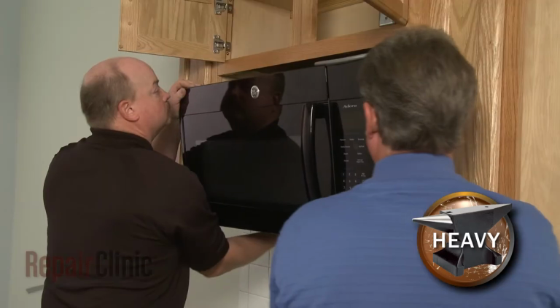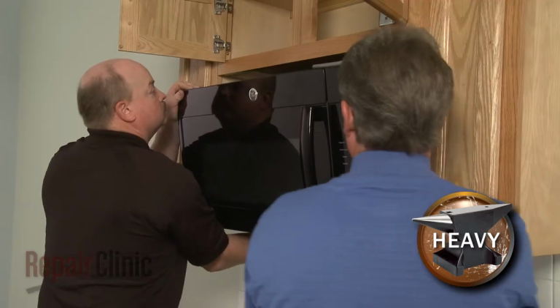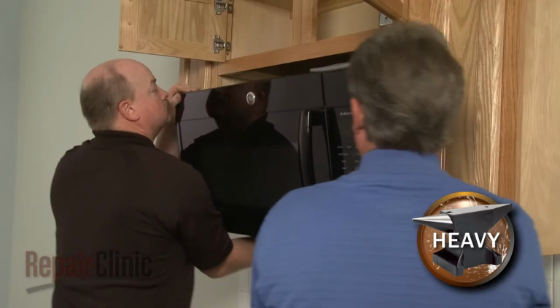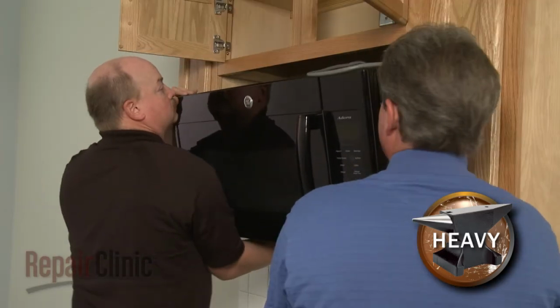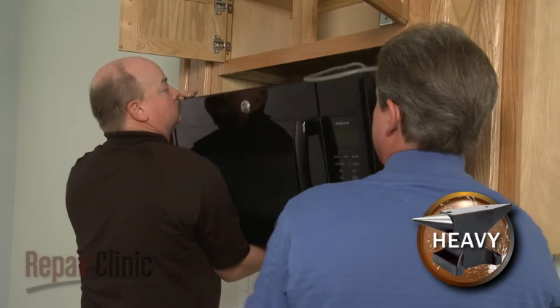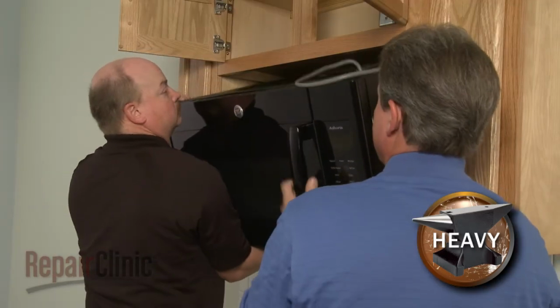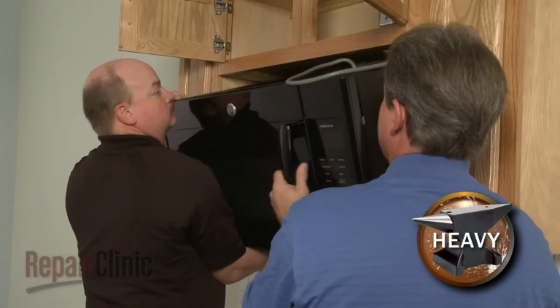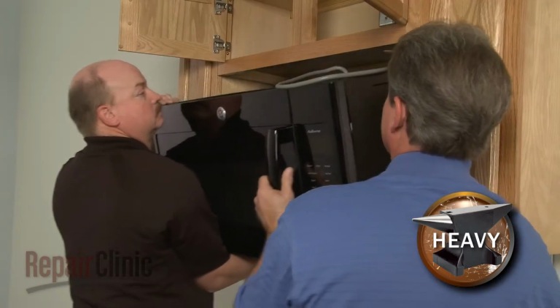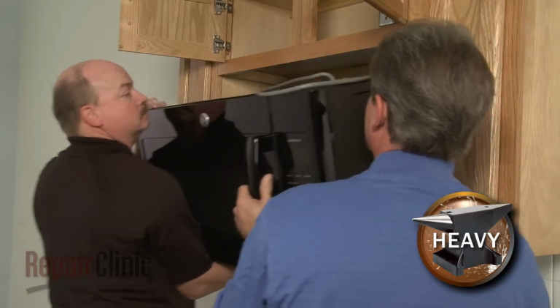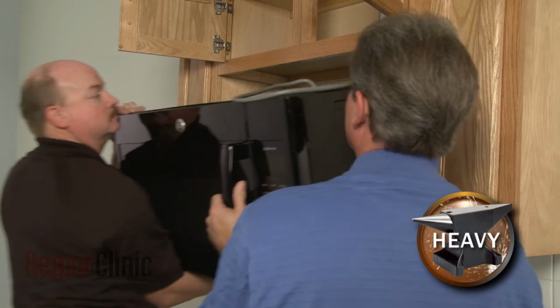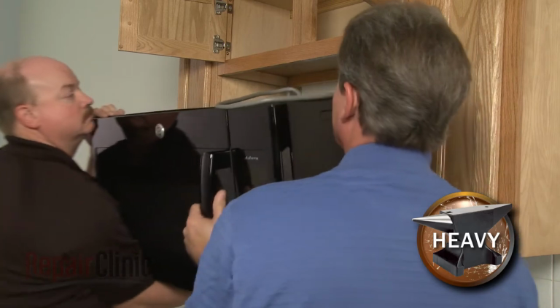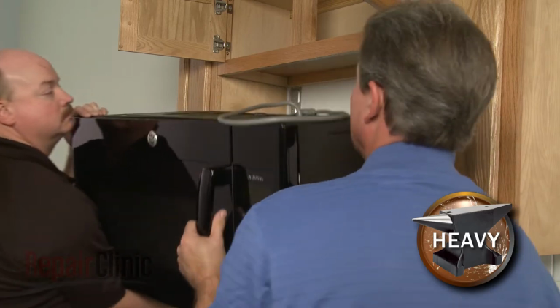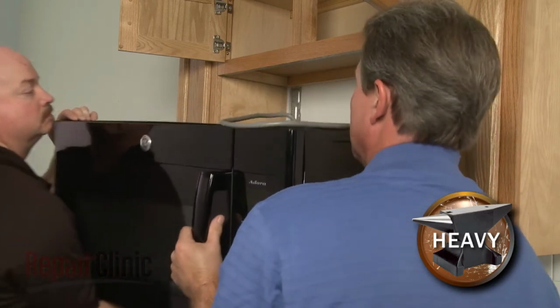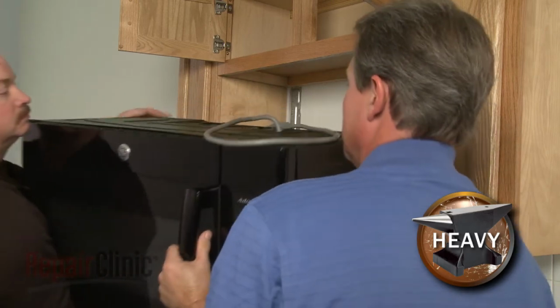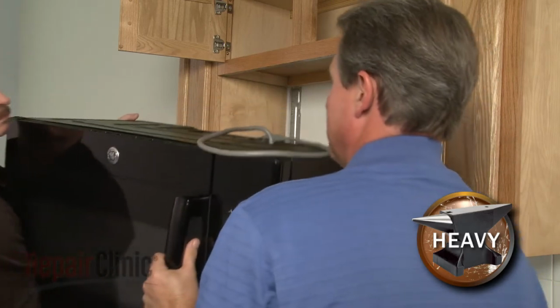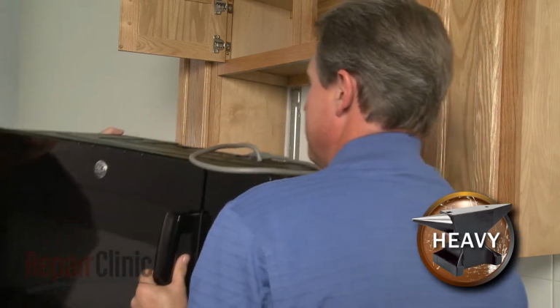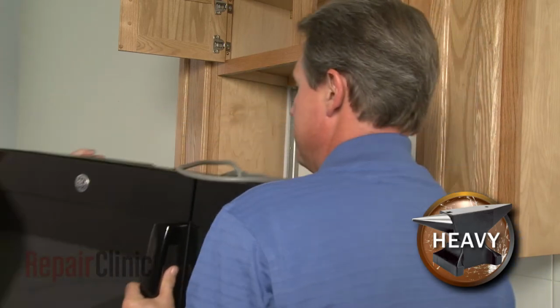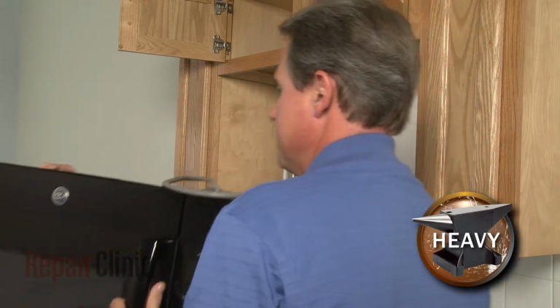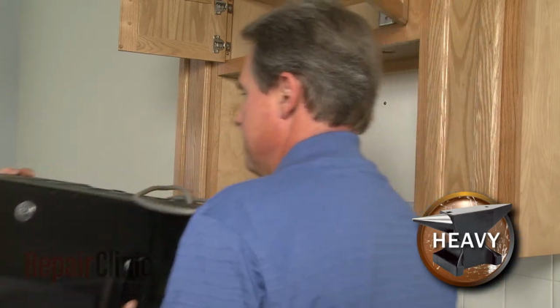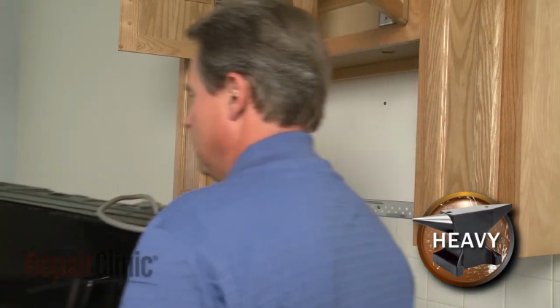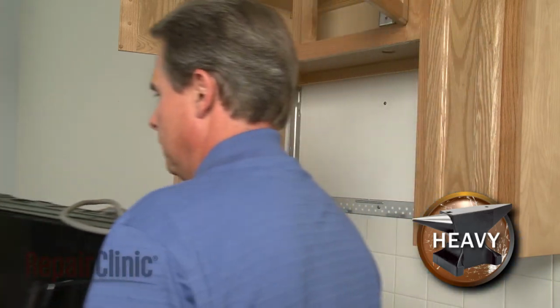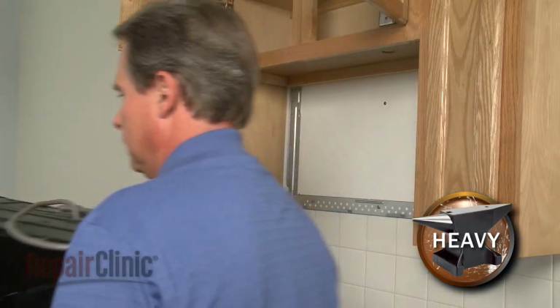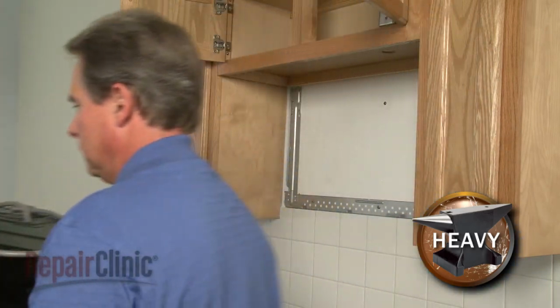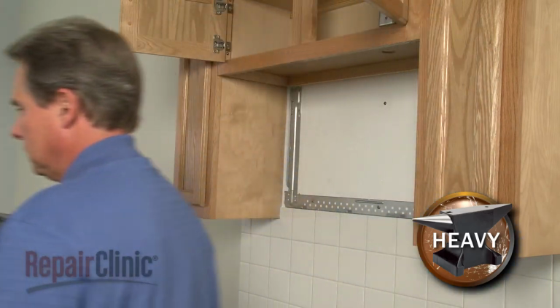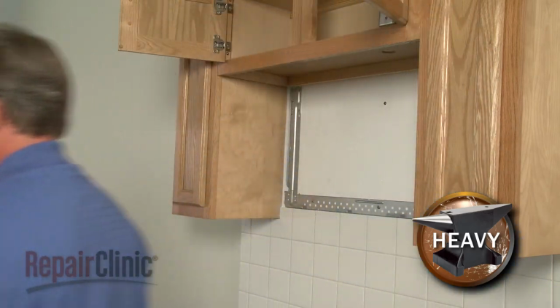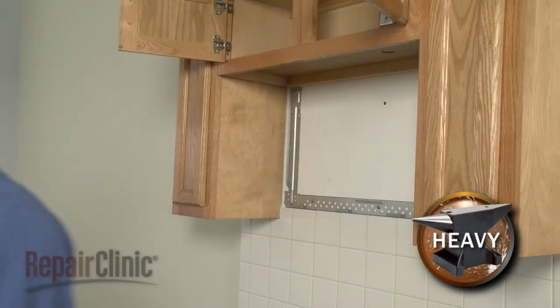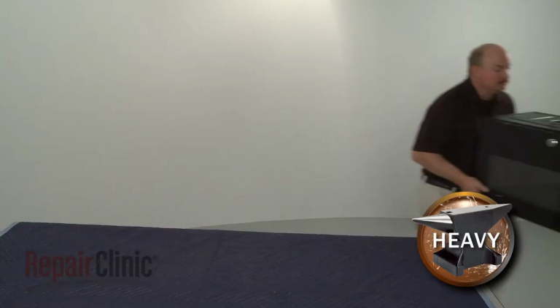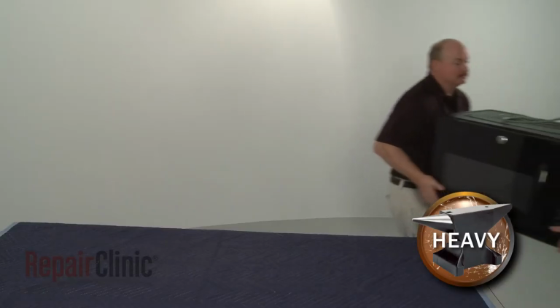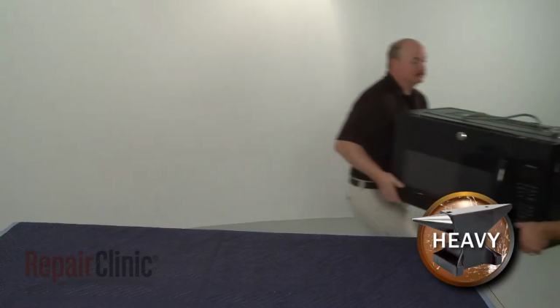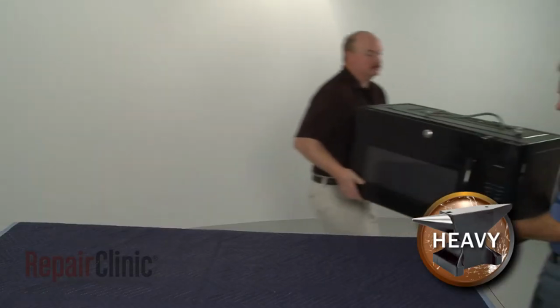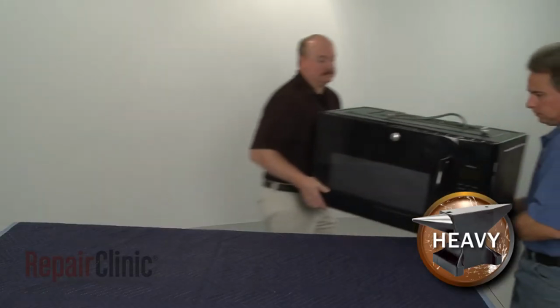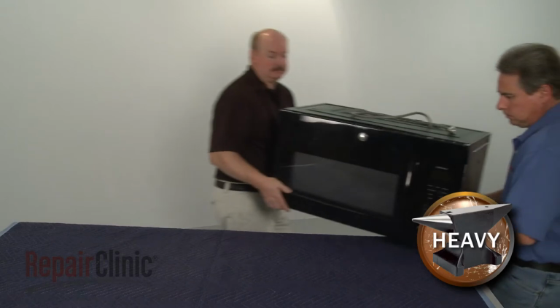Now lift the microwave off of the rear mounting bracket and set it on a sturdy surface resting on a towel or blanket.